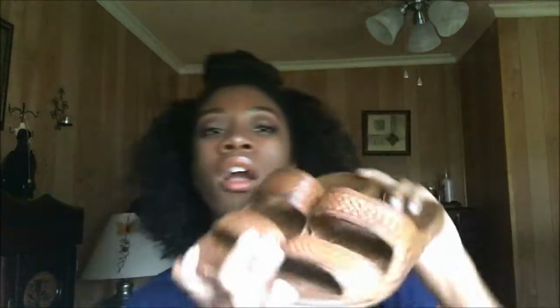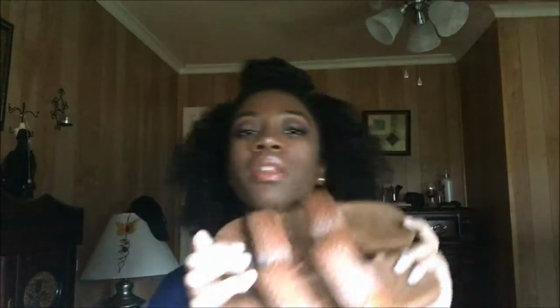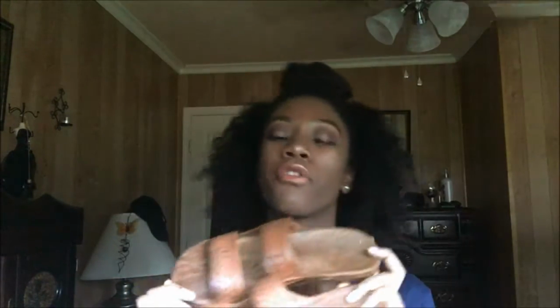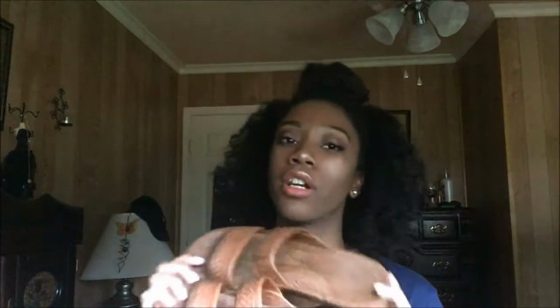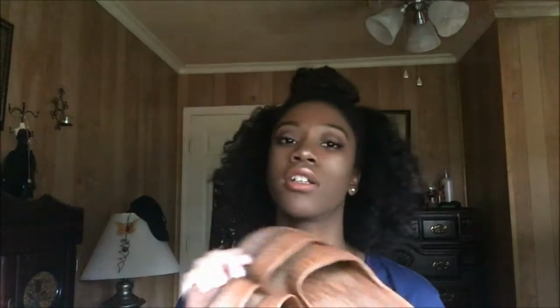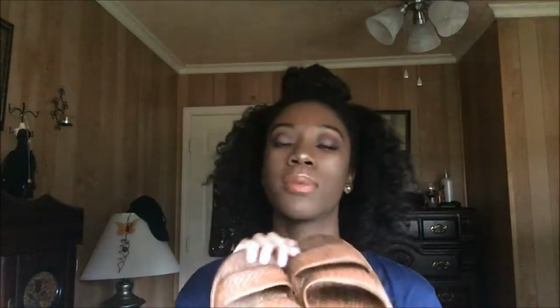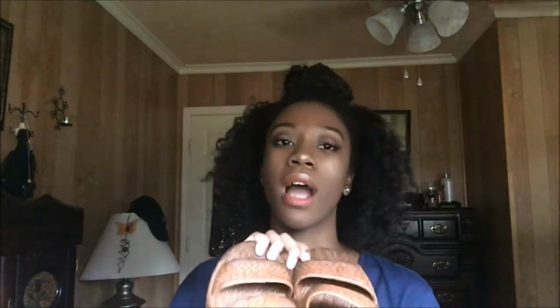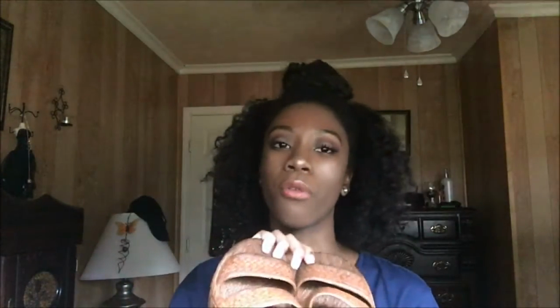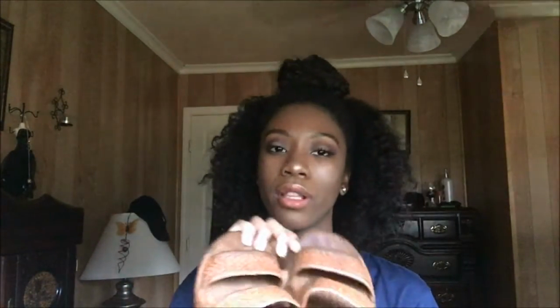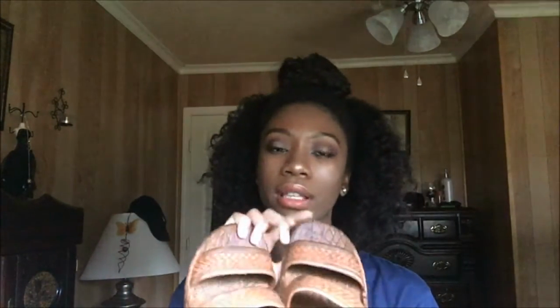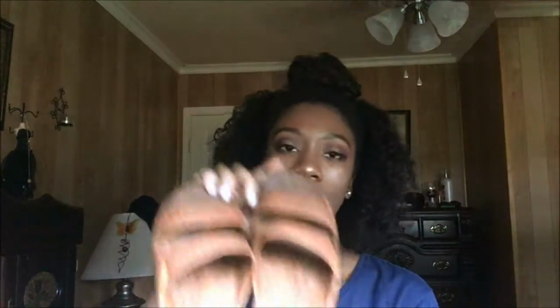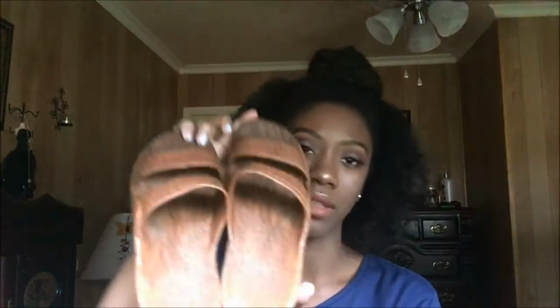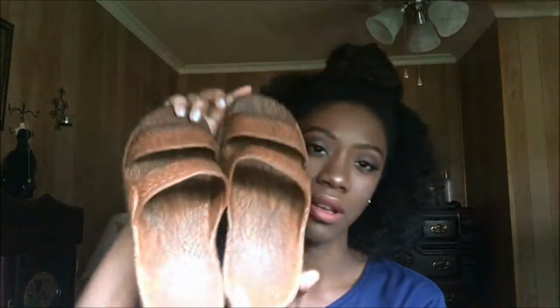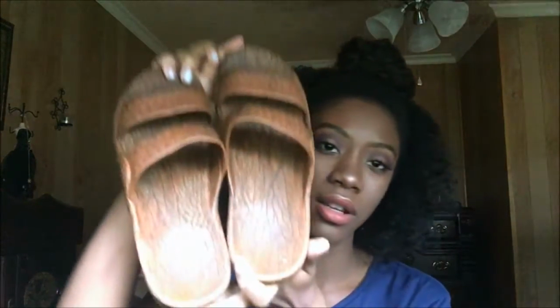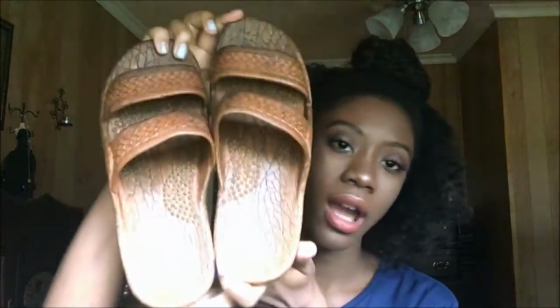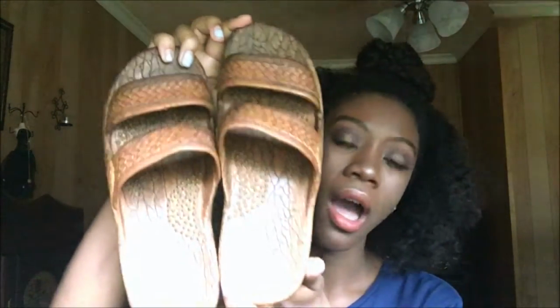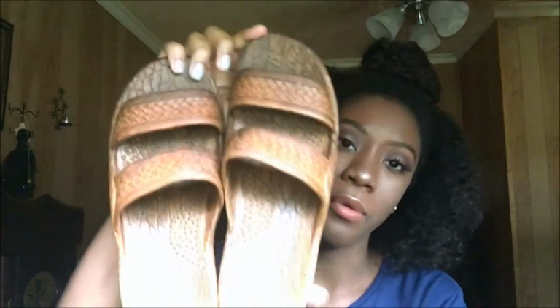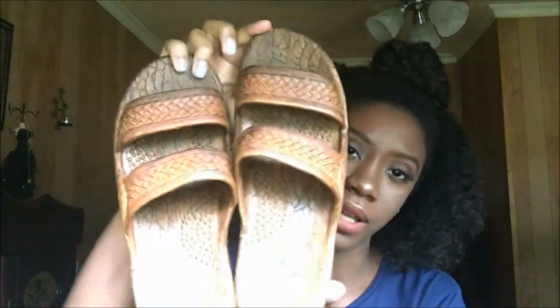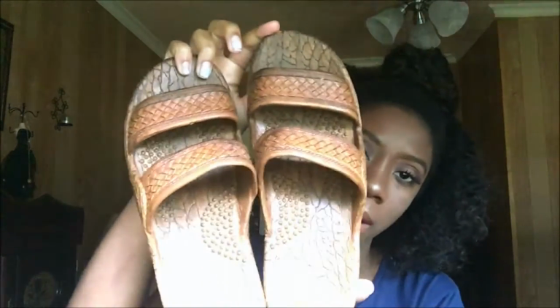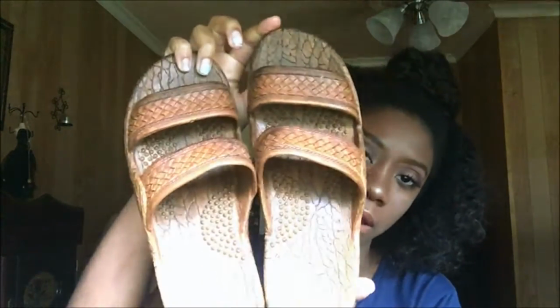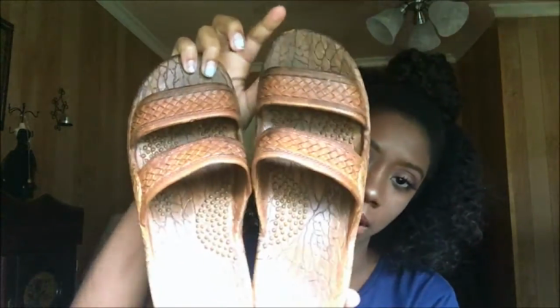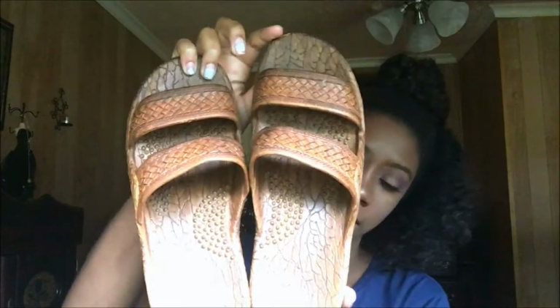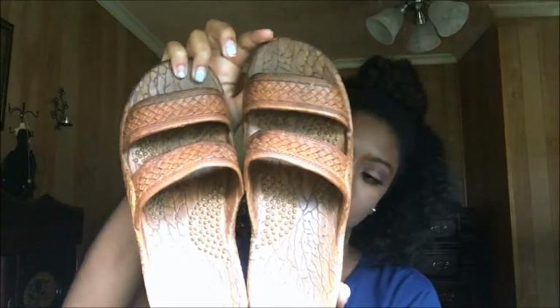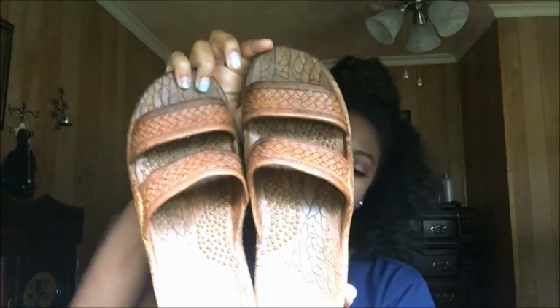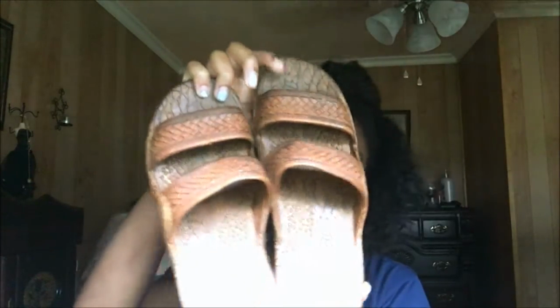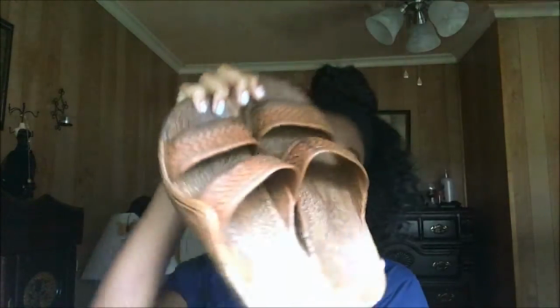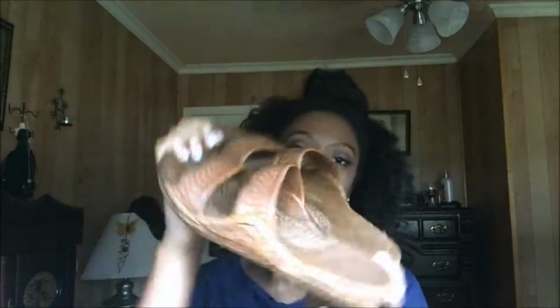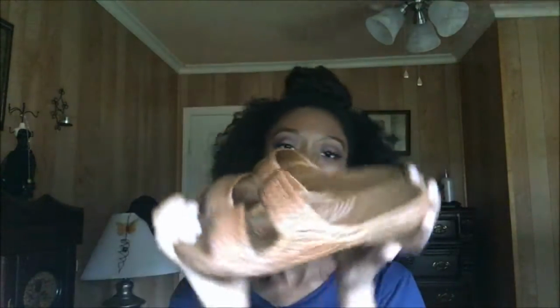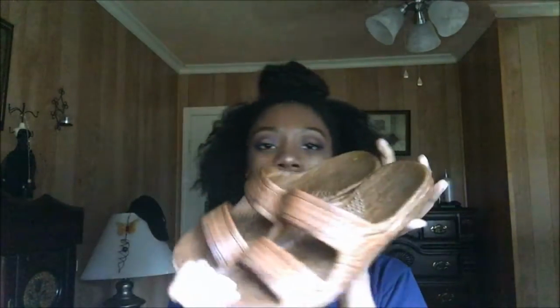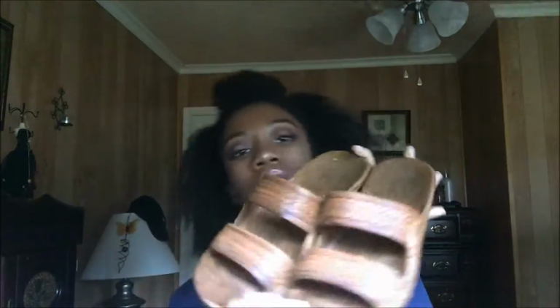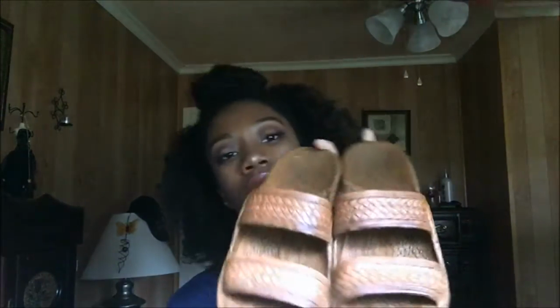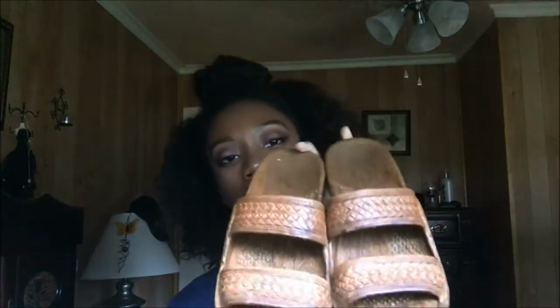They come in different colors, but I really like this color. I was thinking about getting black too.